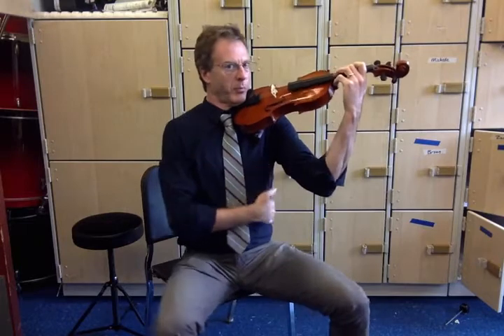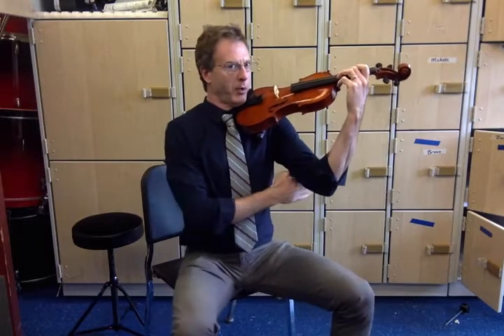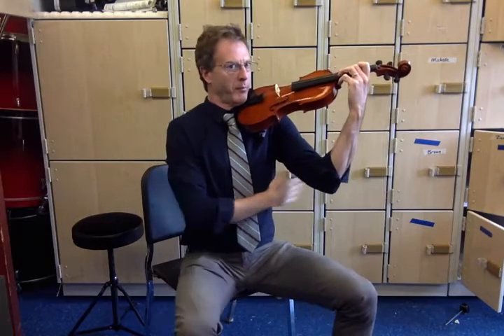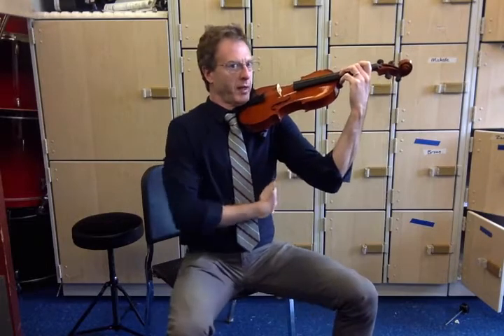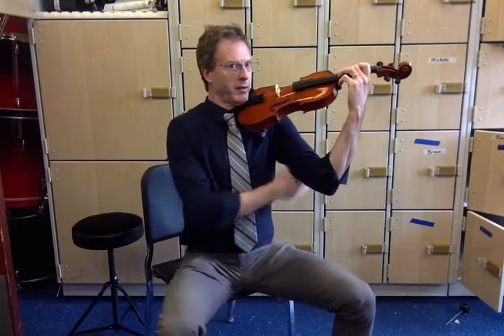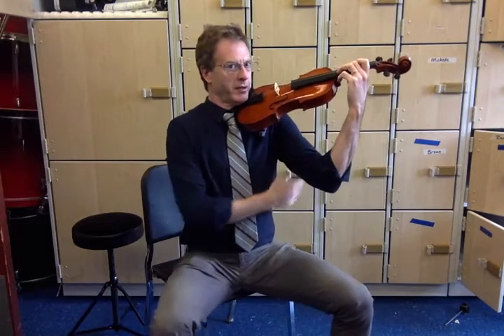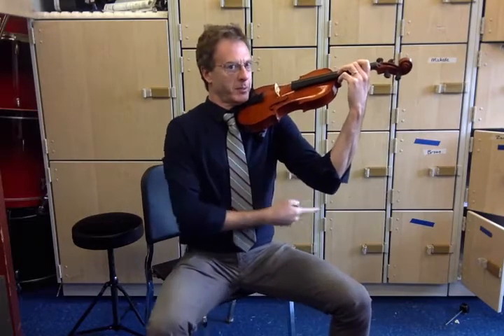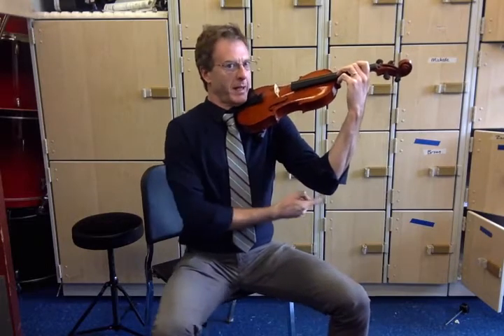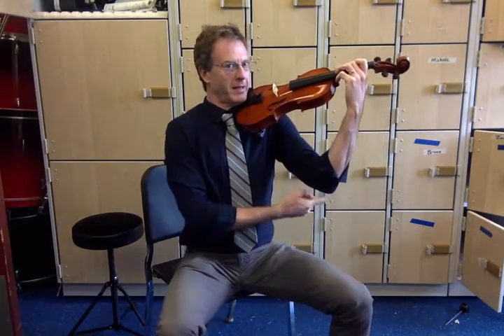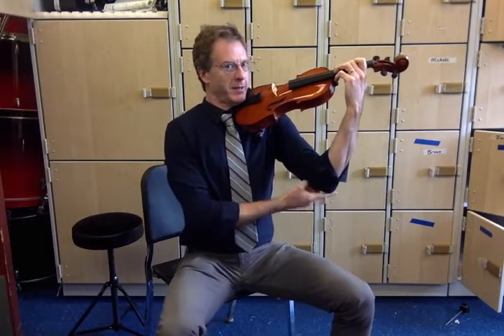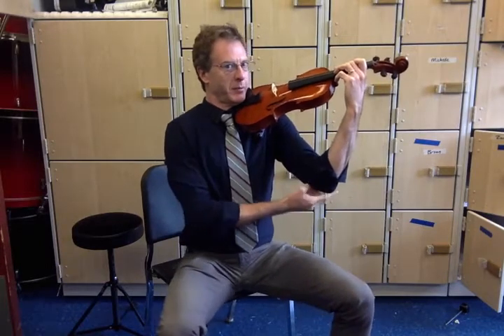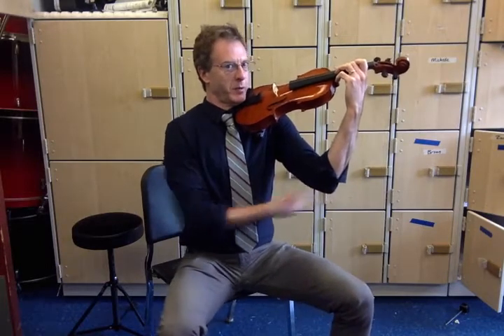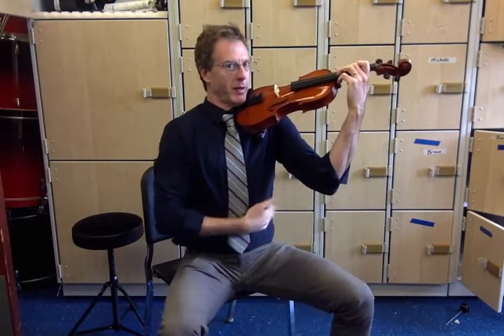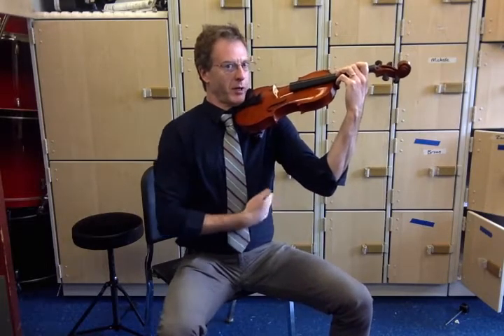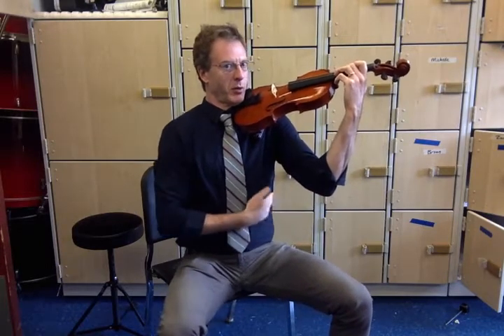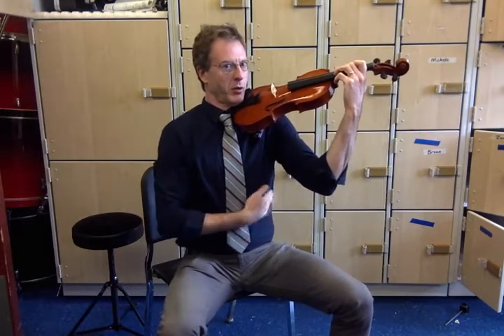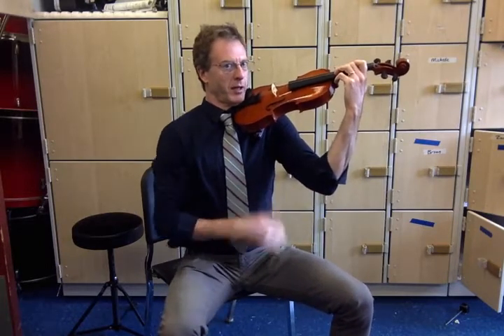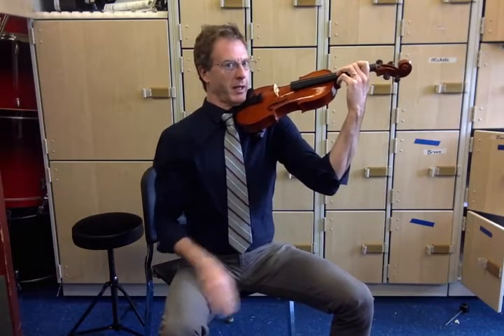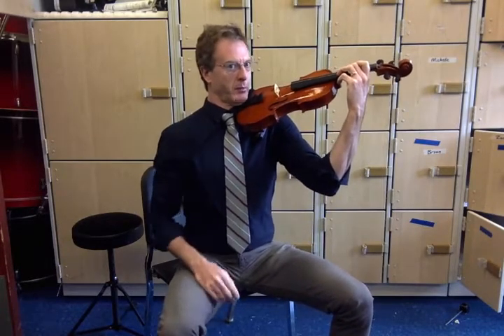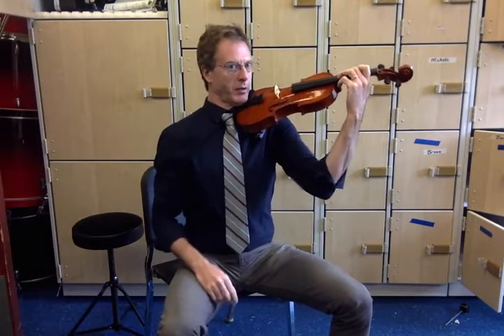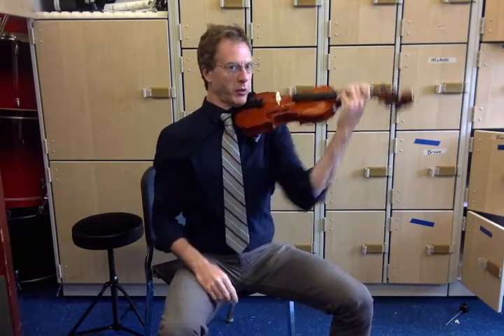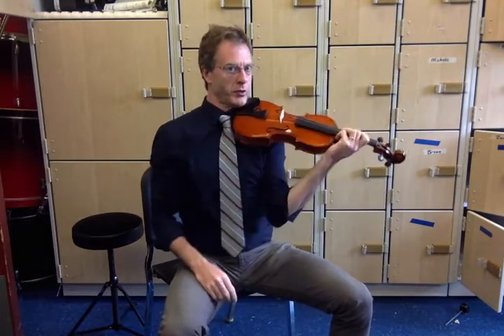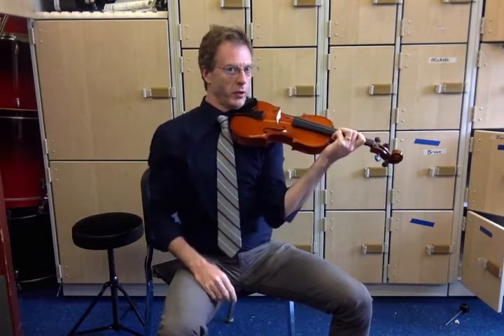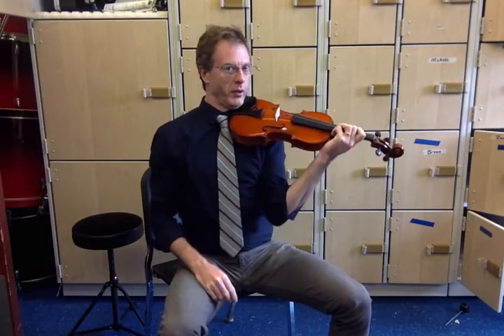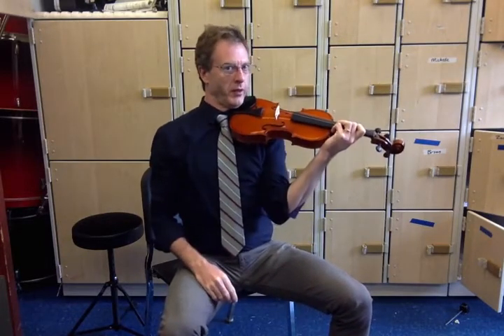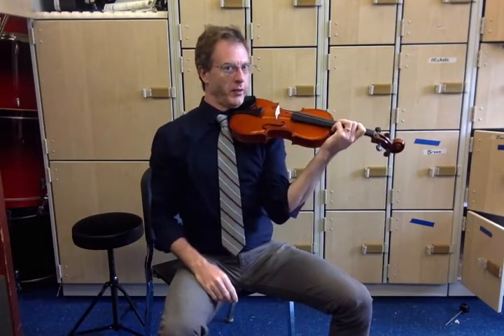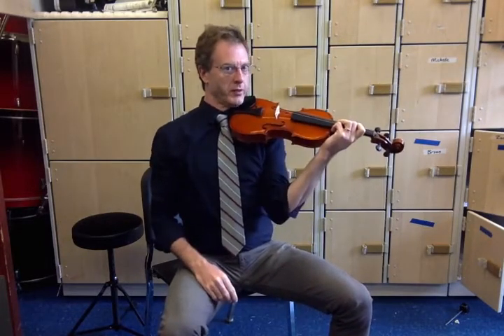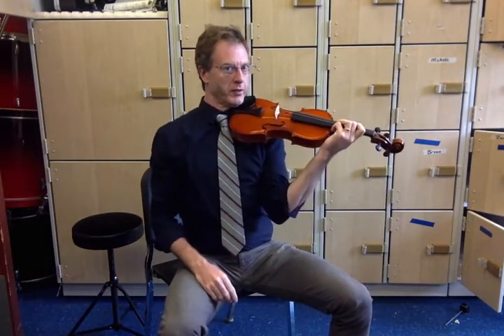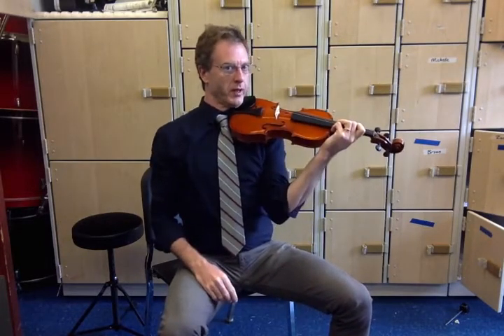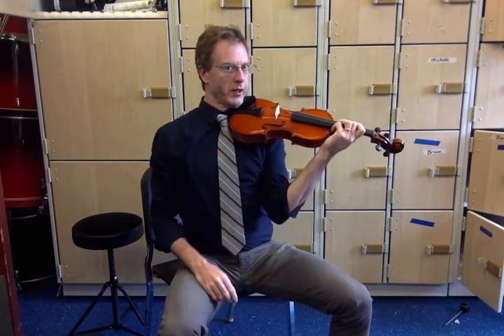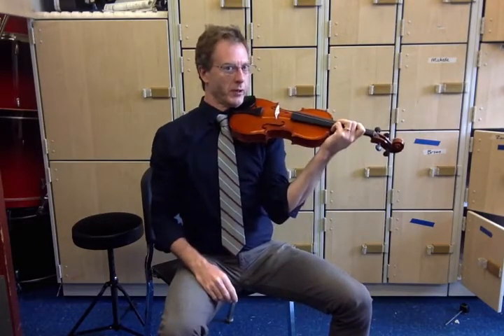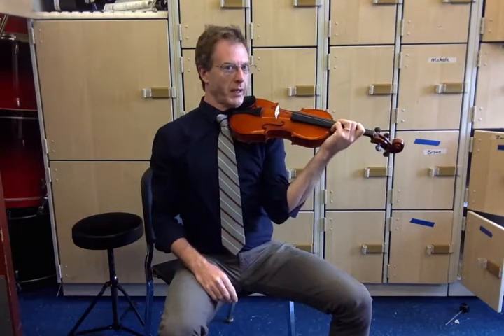Elbow. There is space between my elbow and my torso. Having the elbow pinned against the body is not okay.